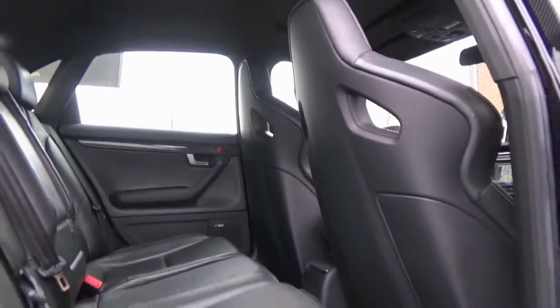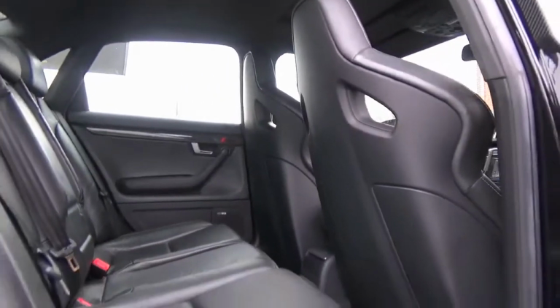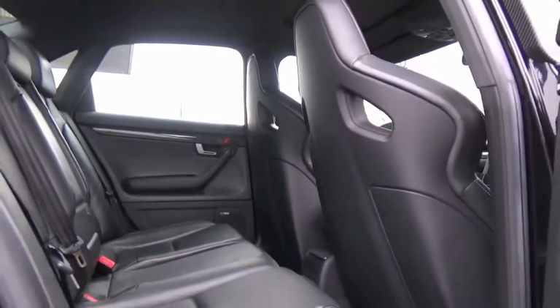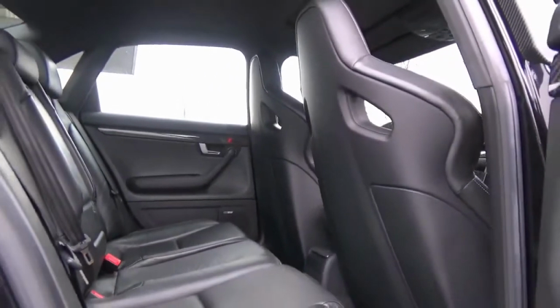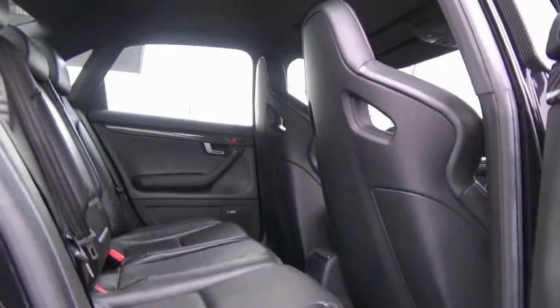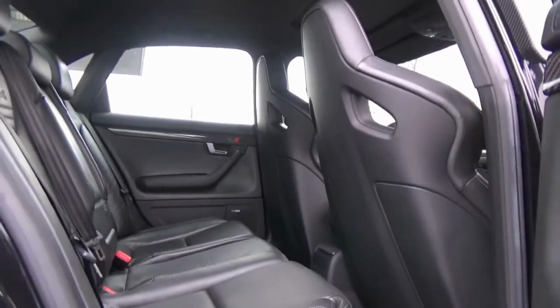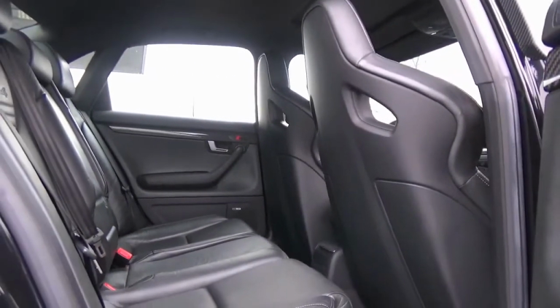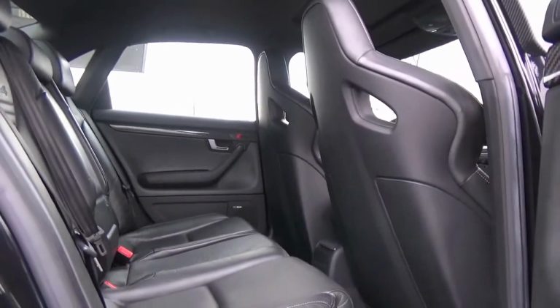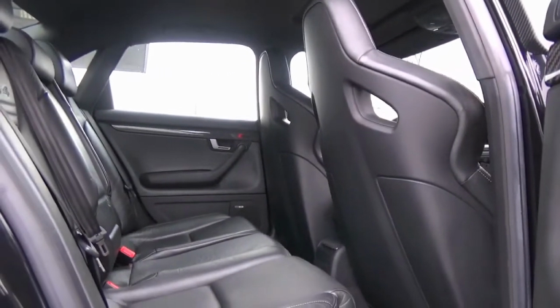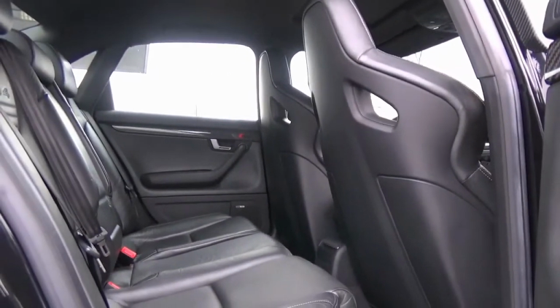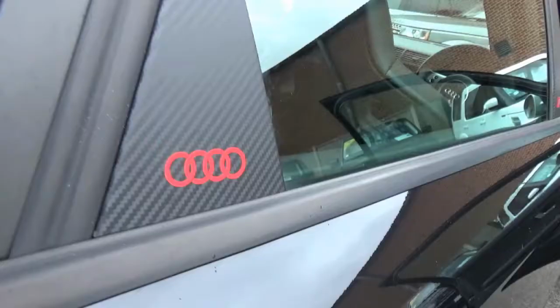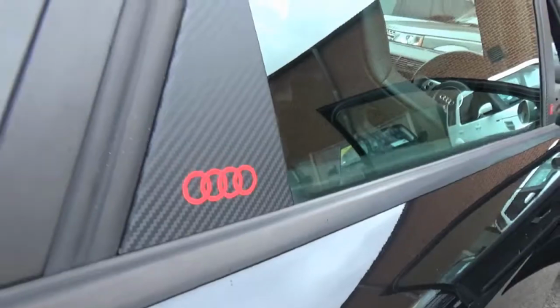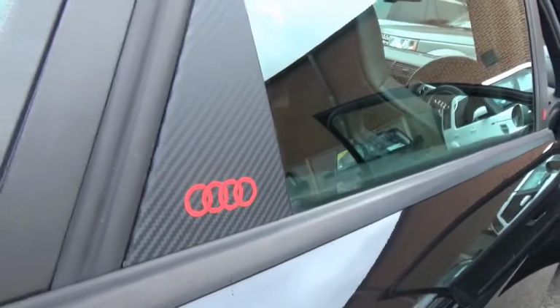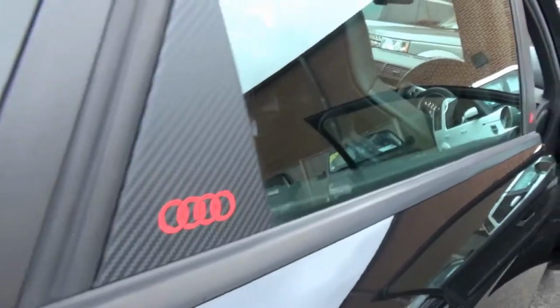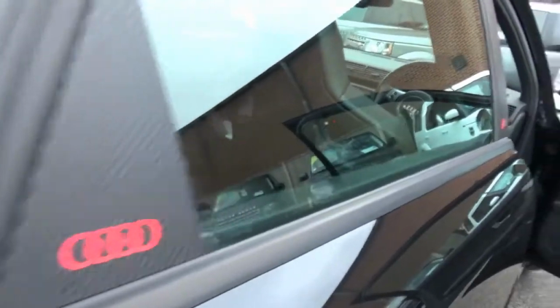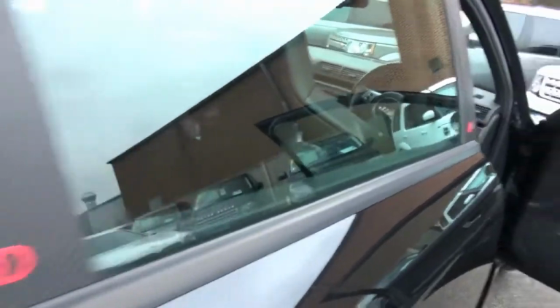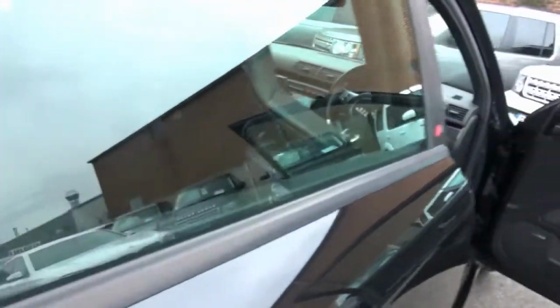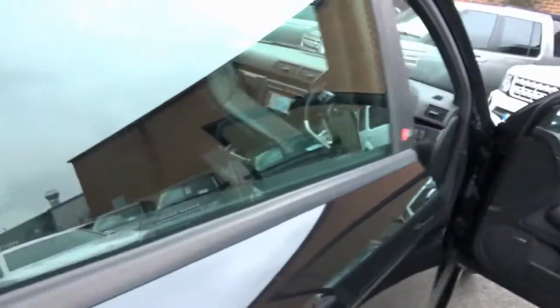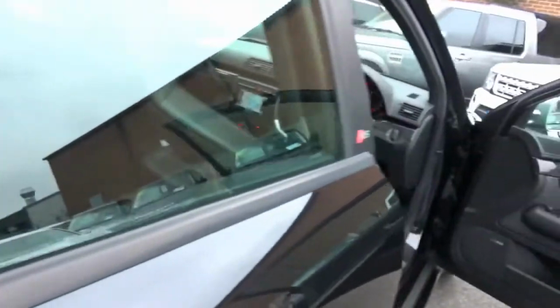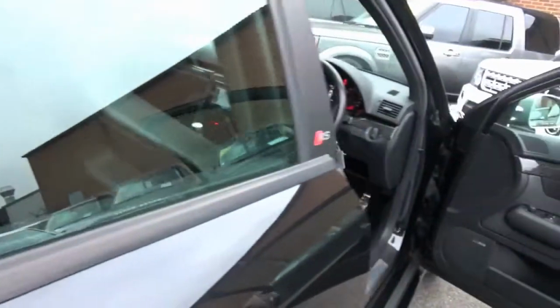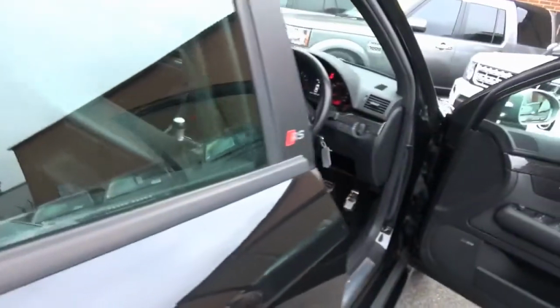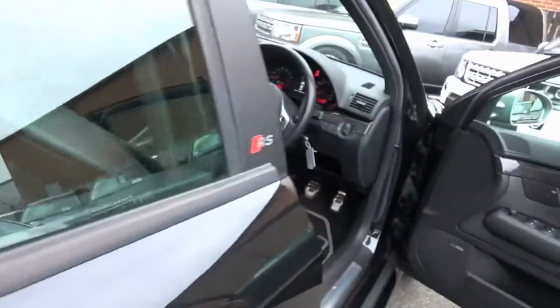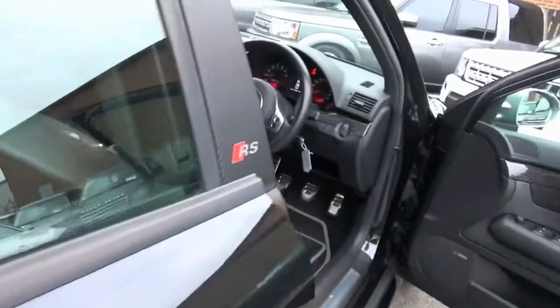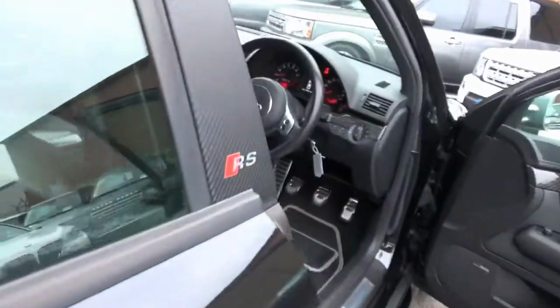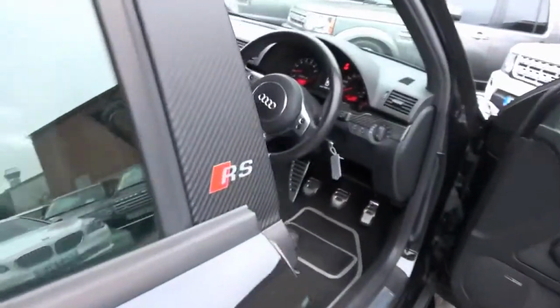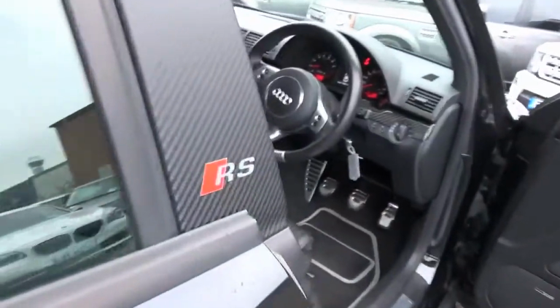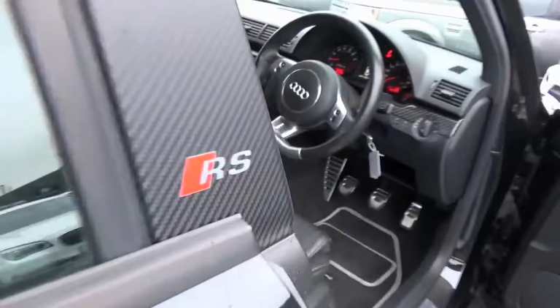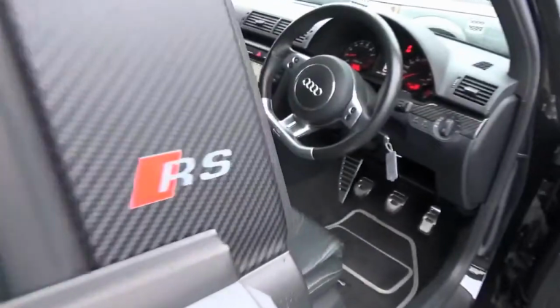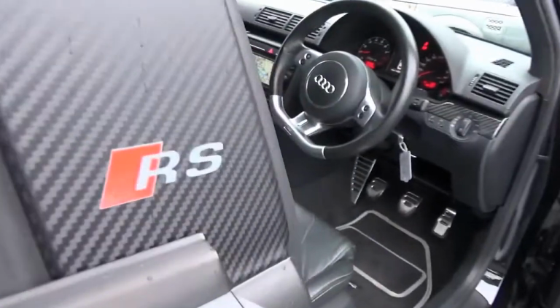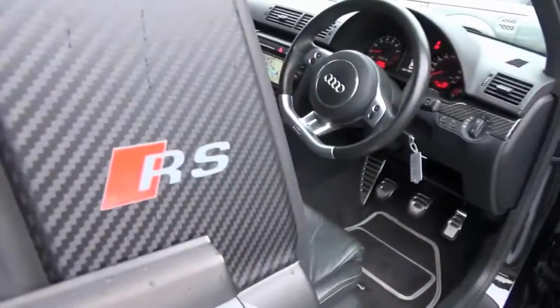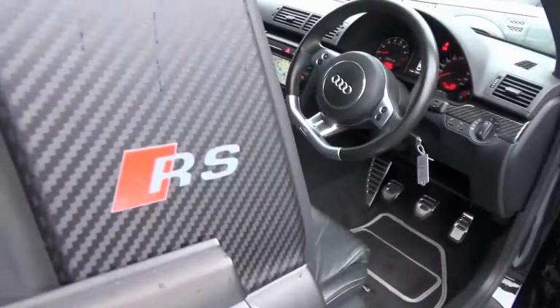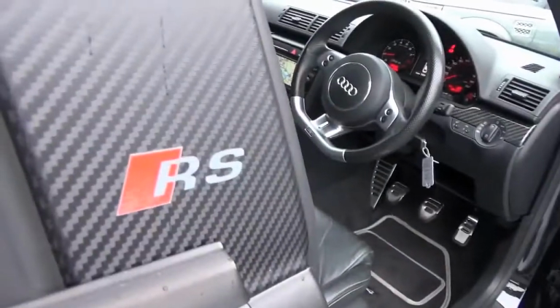This car will come with M.O.T. until the 11th of April 2017 and also two keys.